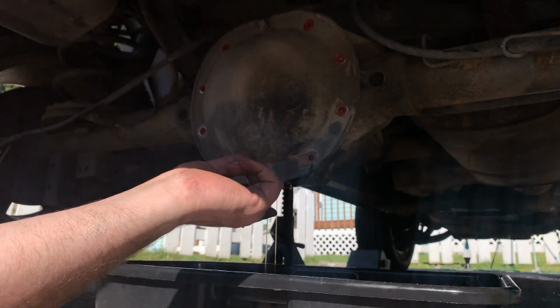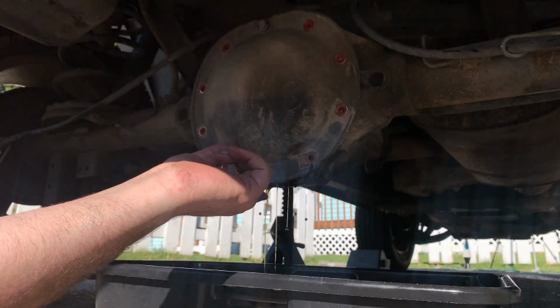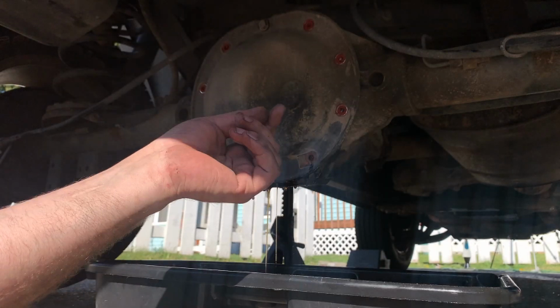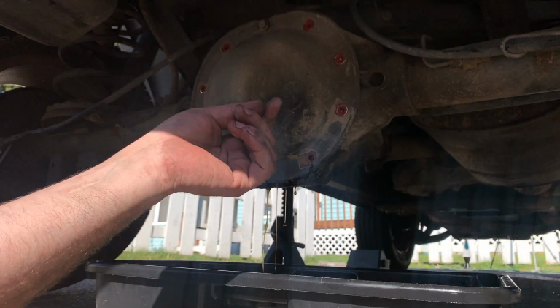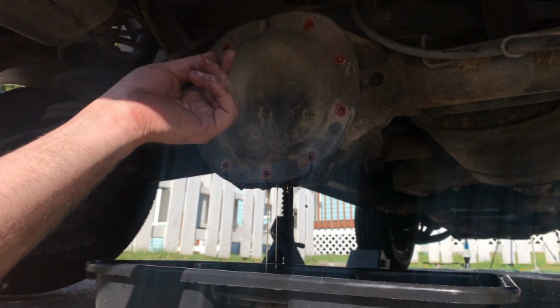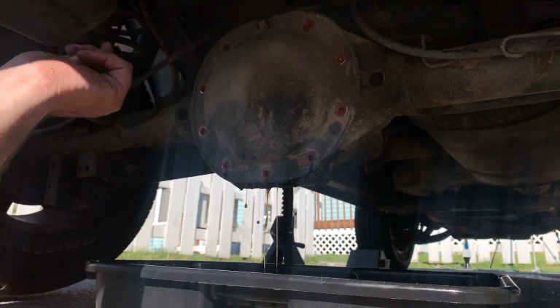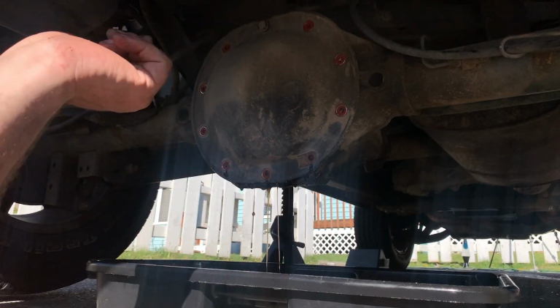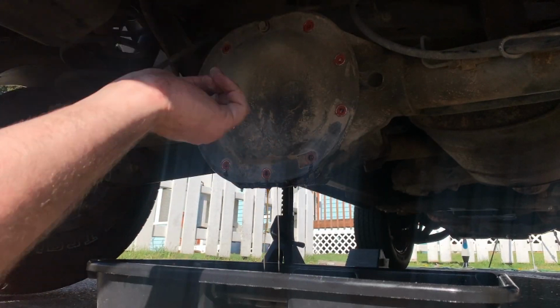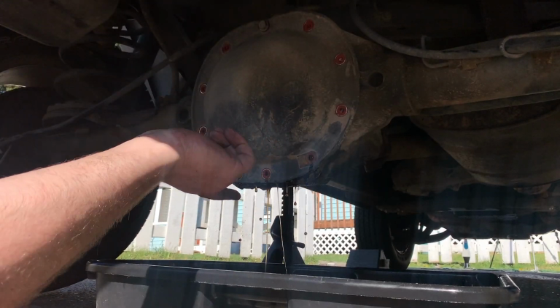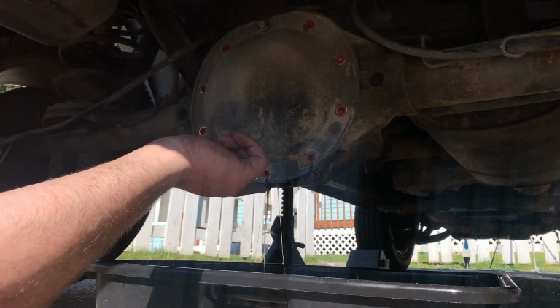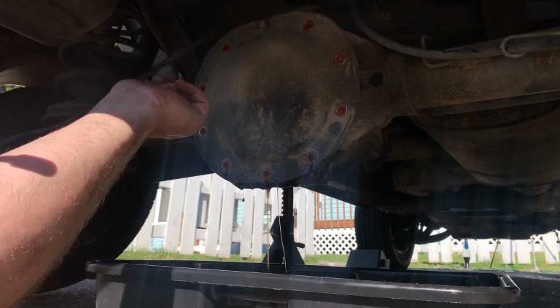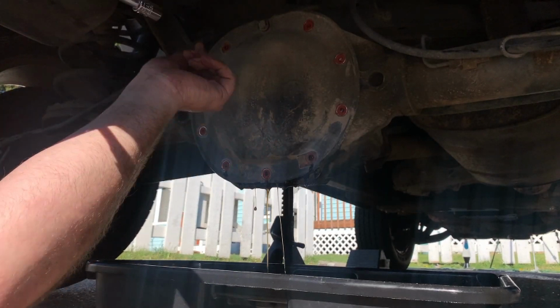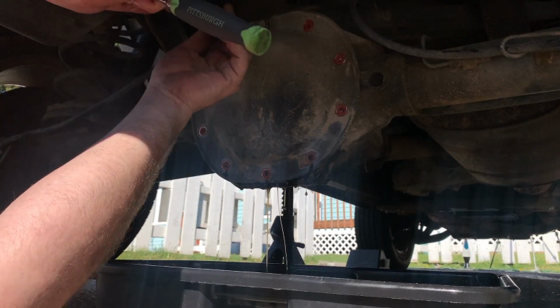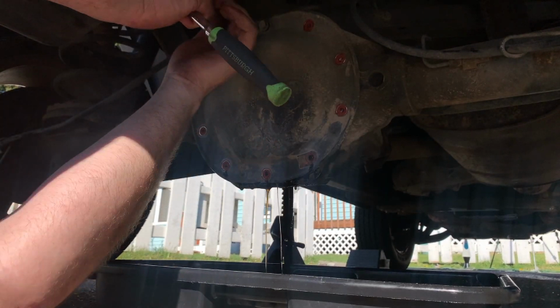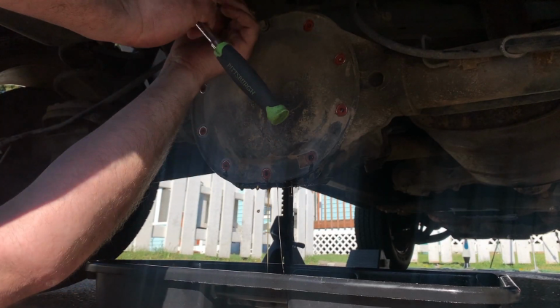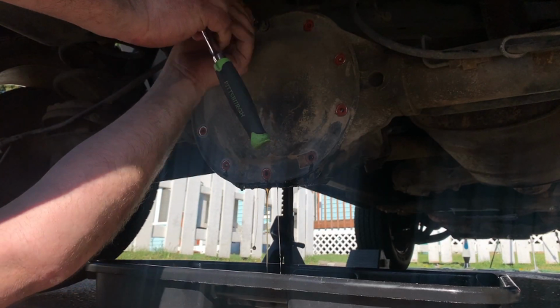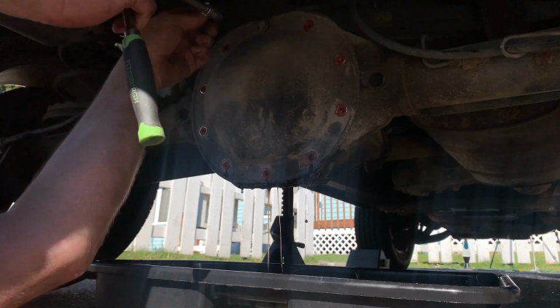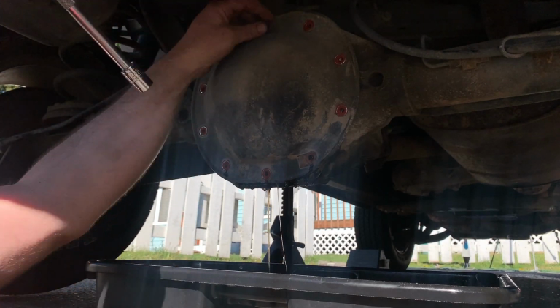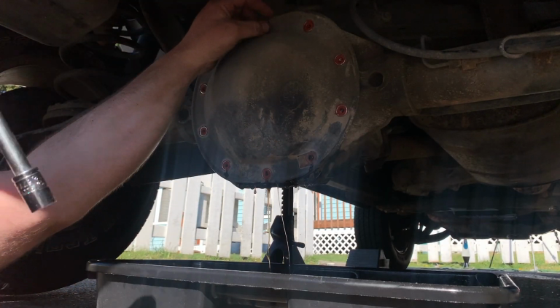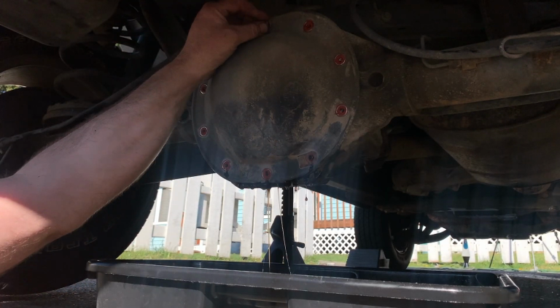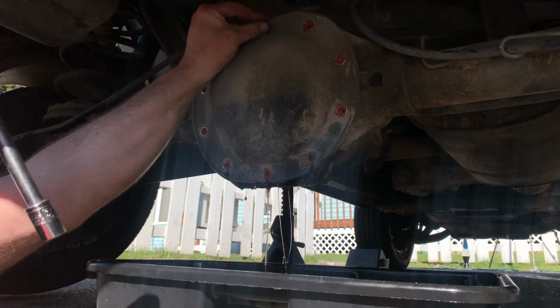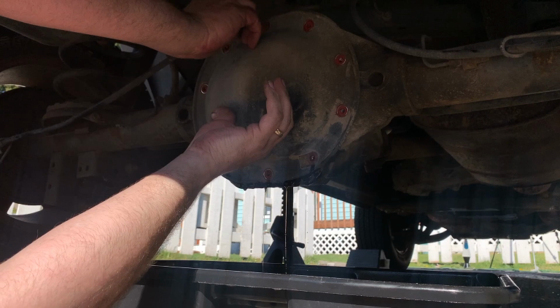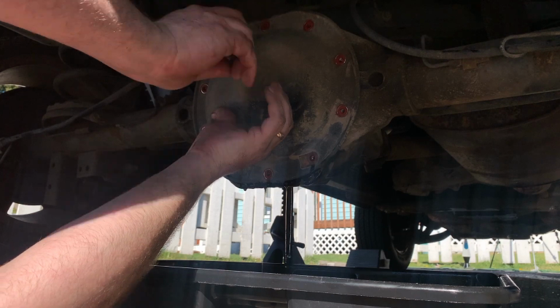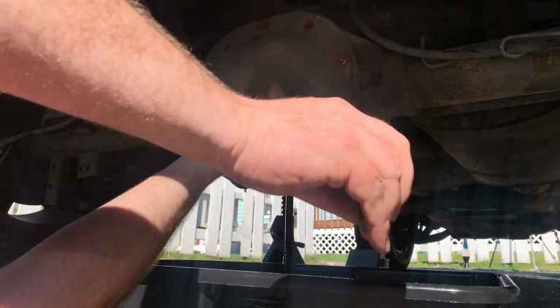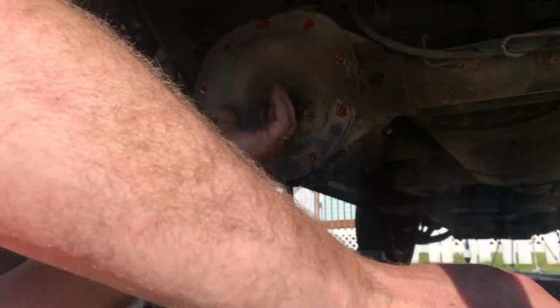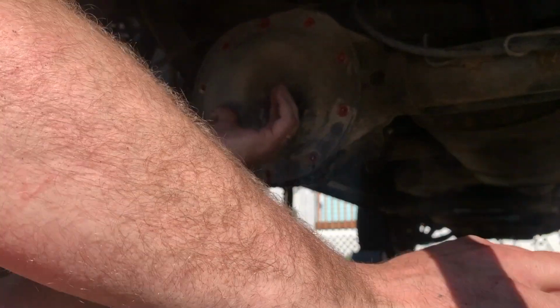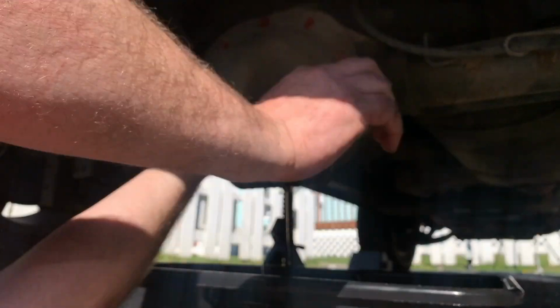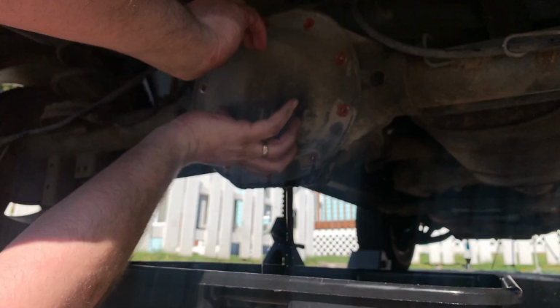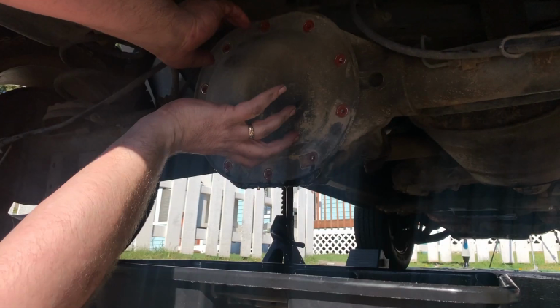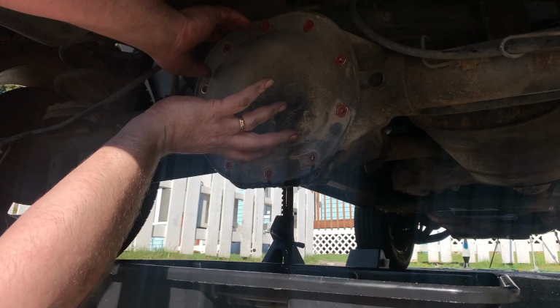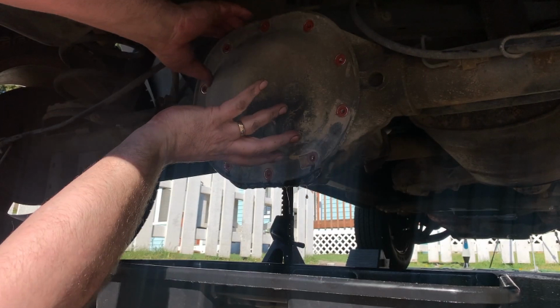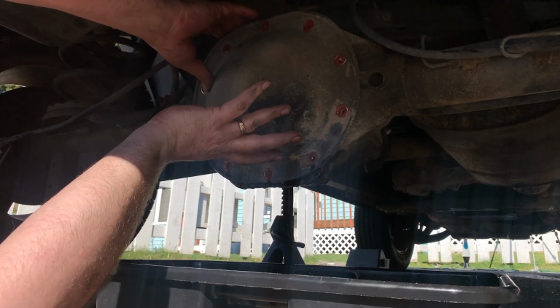That oil actually looks pretty clear — that looks pretty good. 180,000 miles on it.